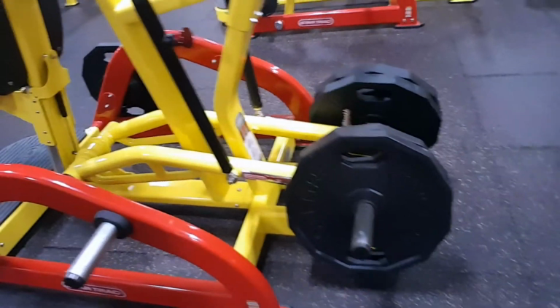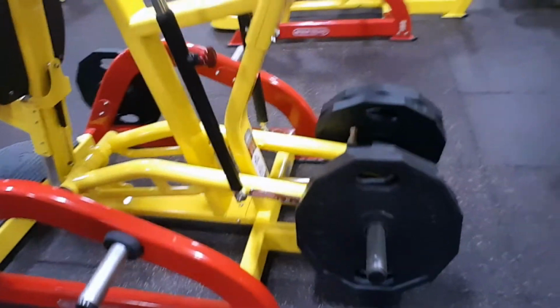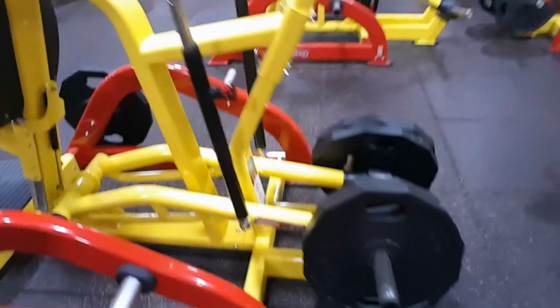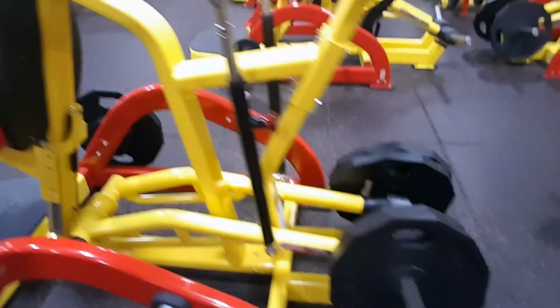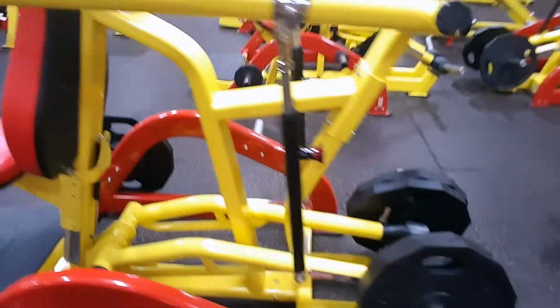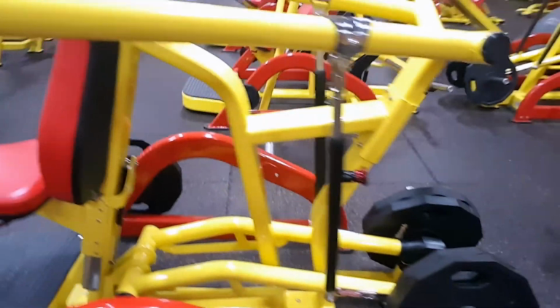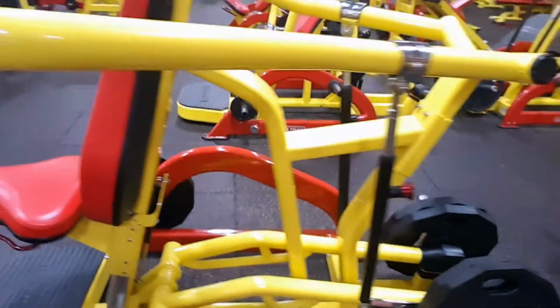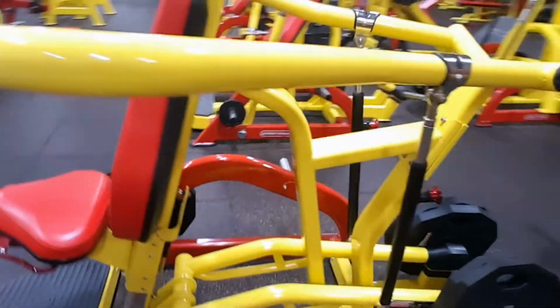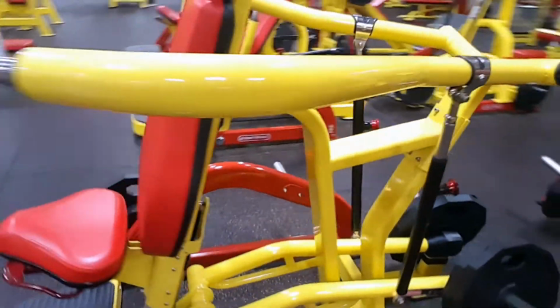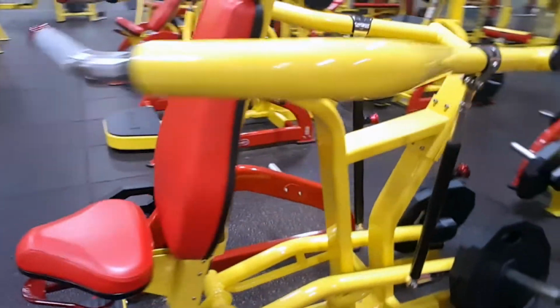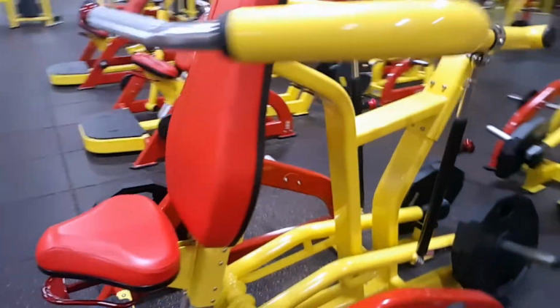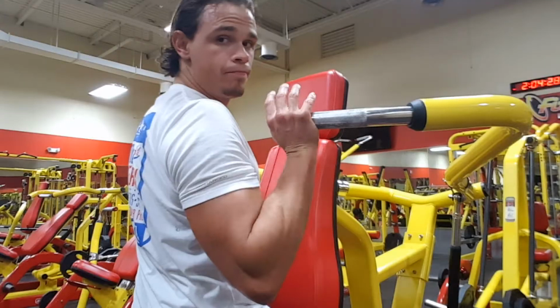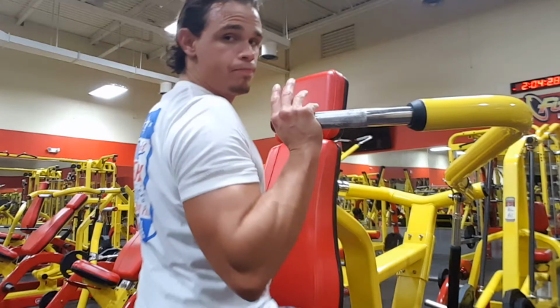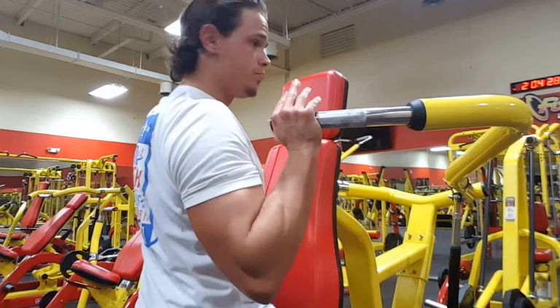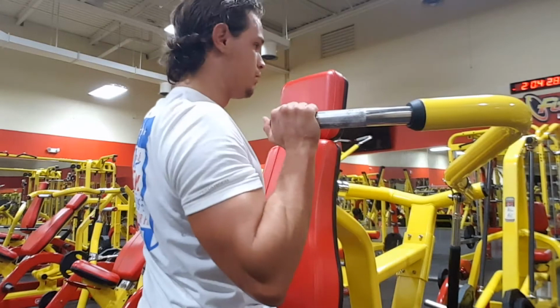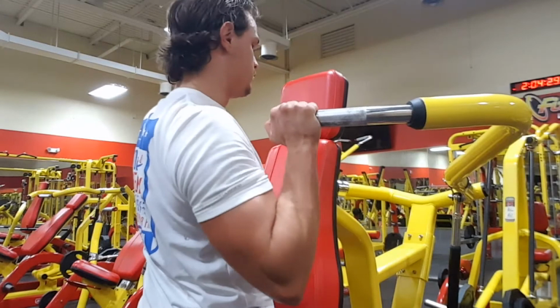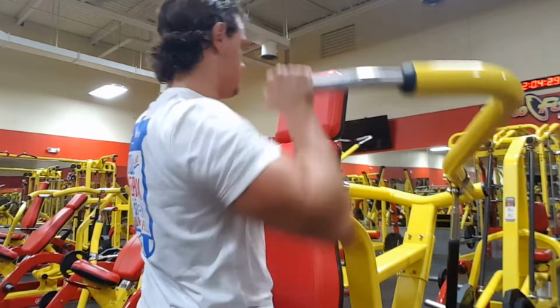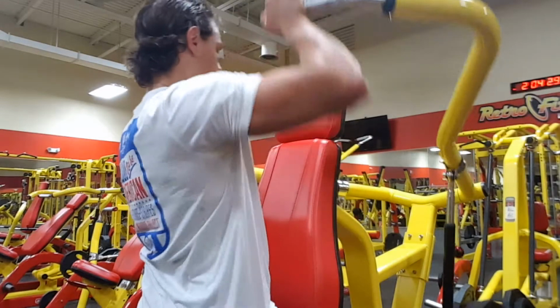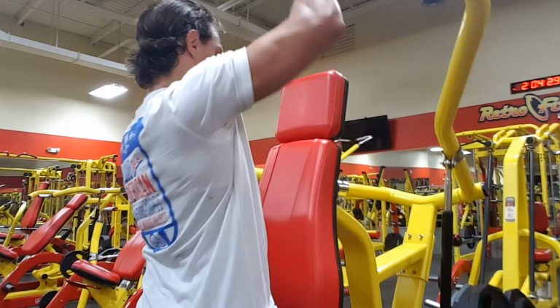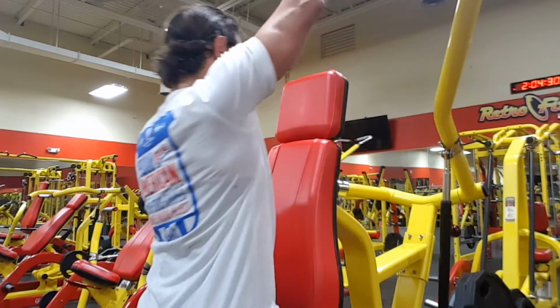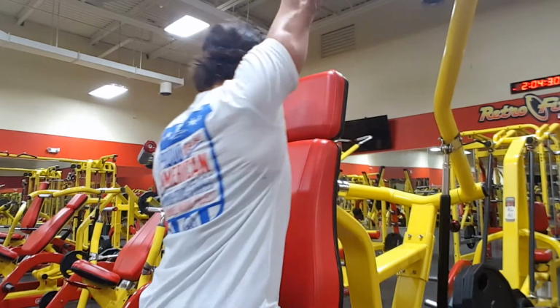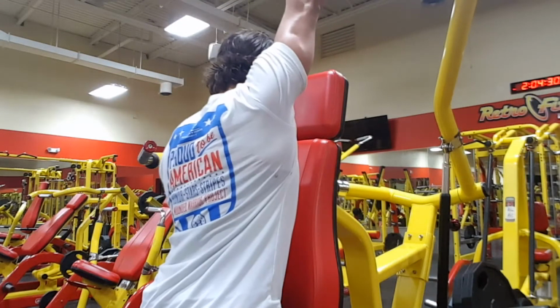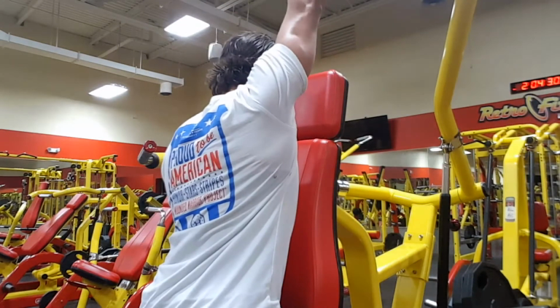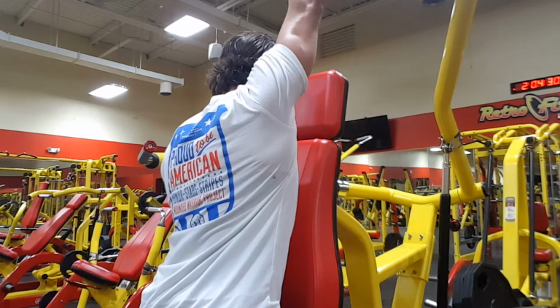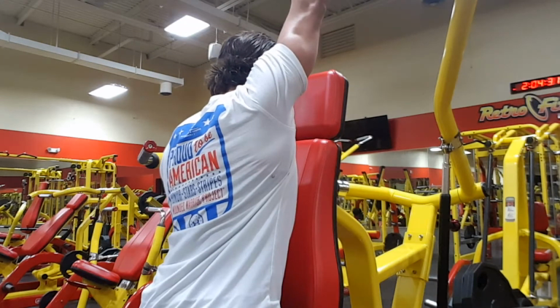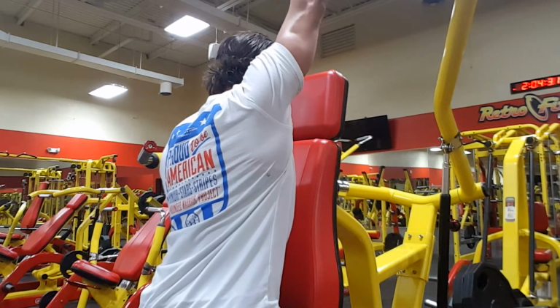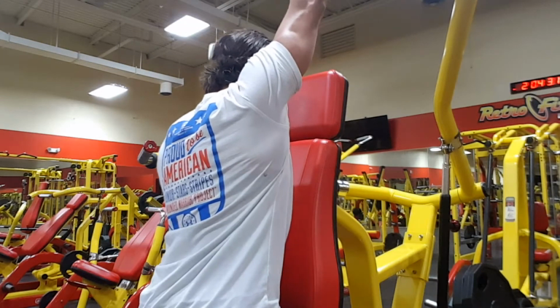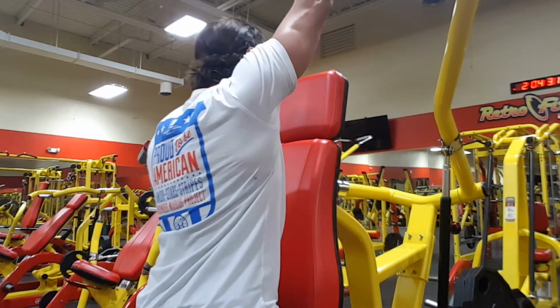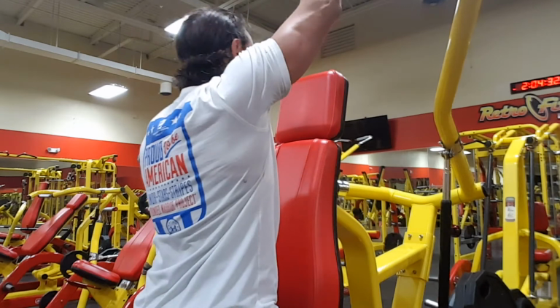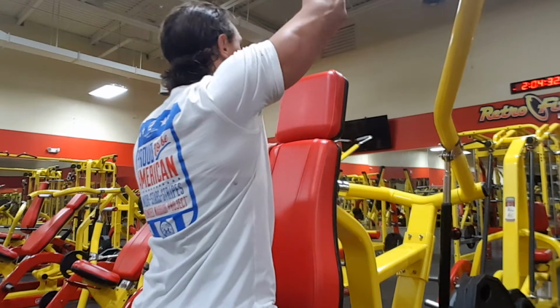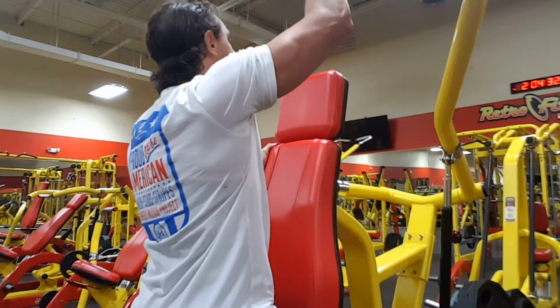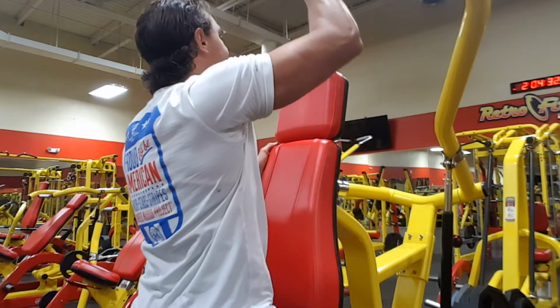What's up guys? My first time recording over this video, so I might be a little unorganized here, but it's okay. We're going to roll with it.